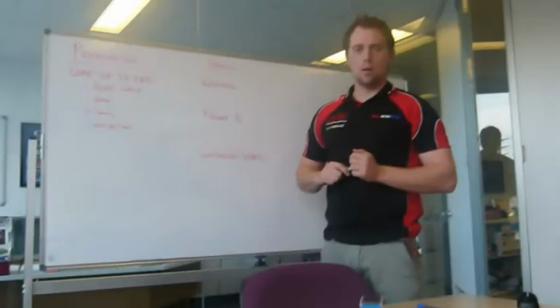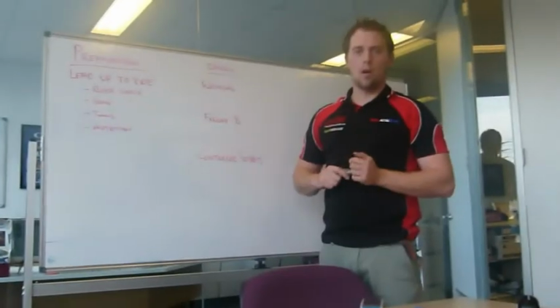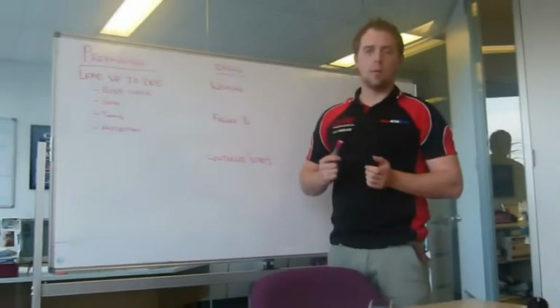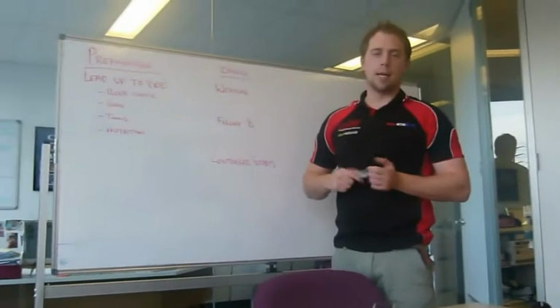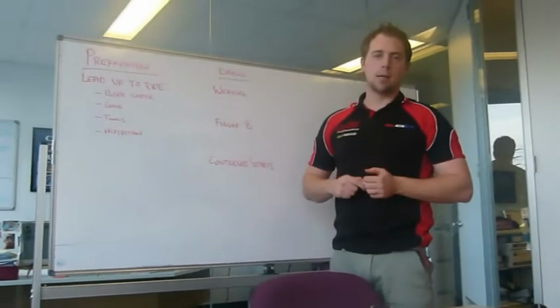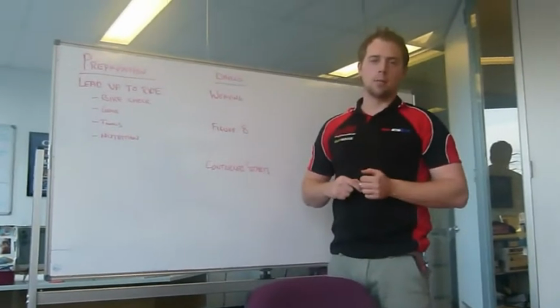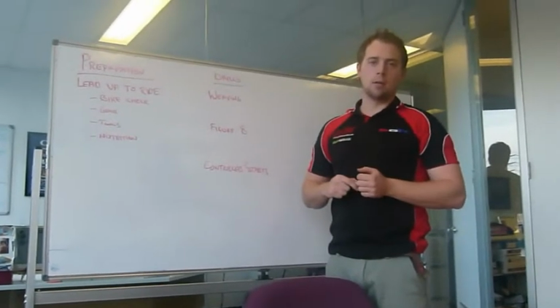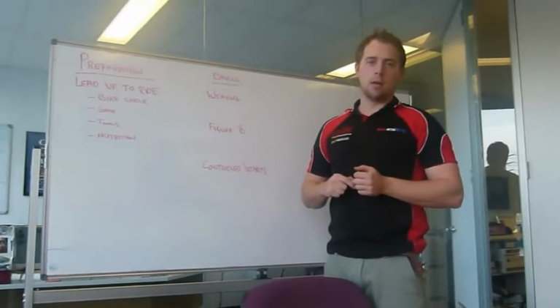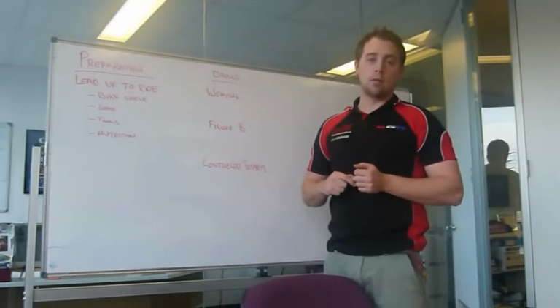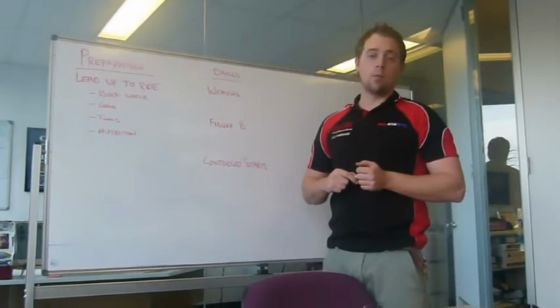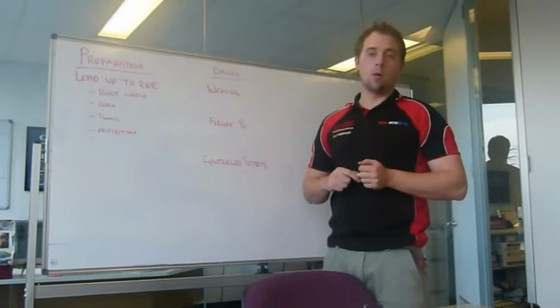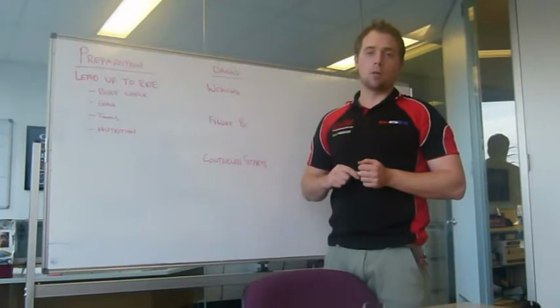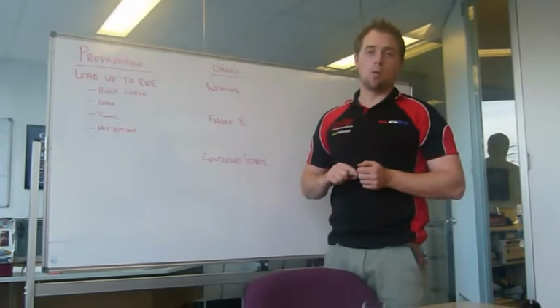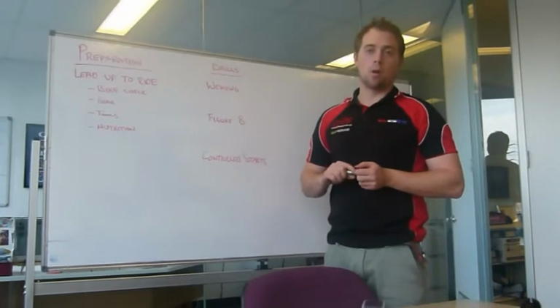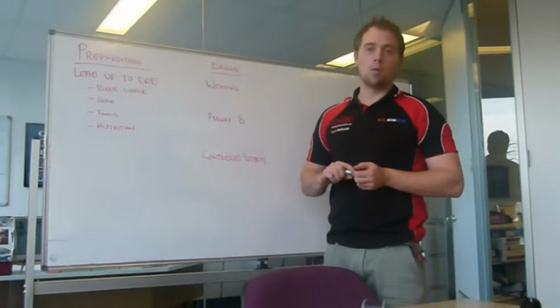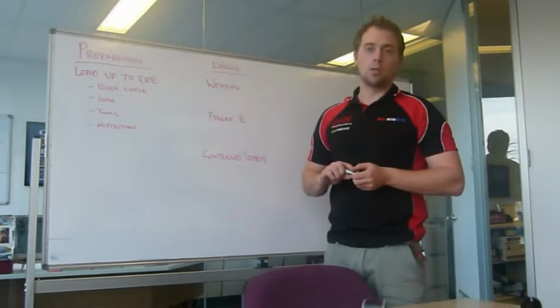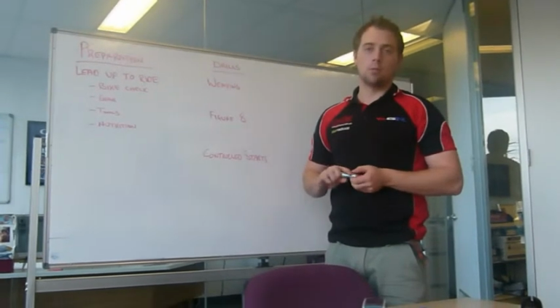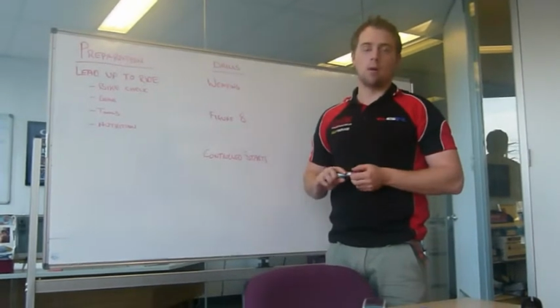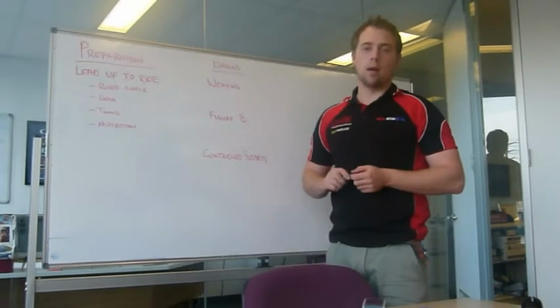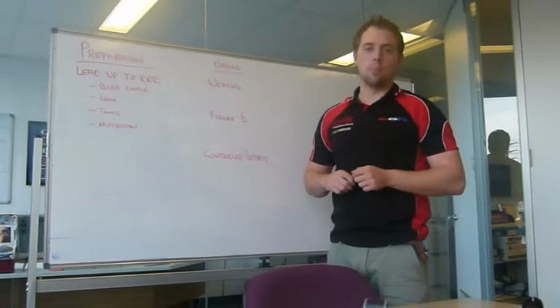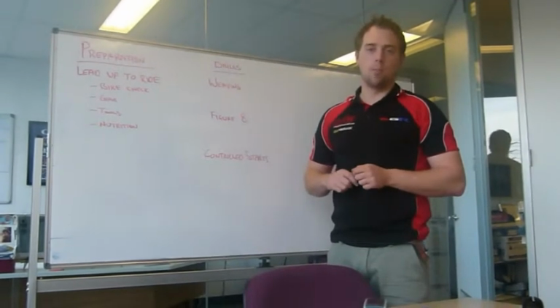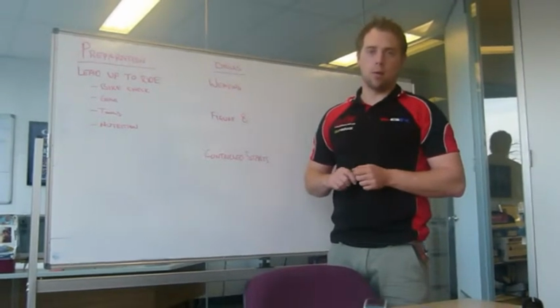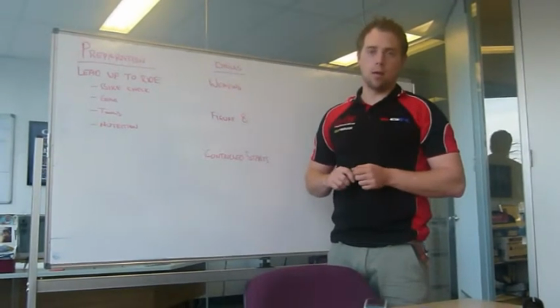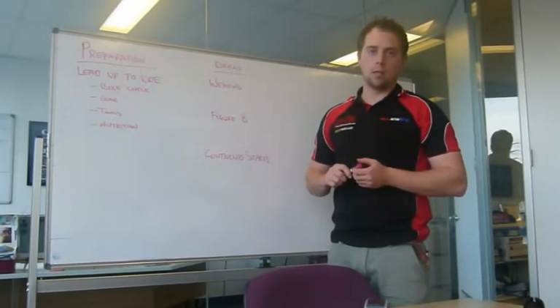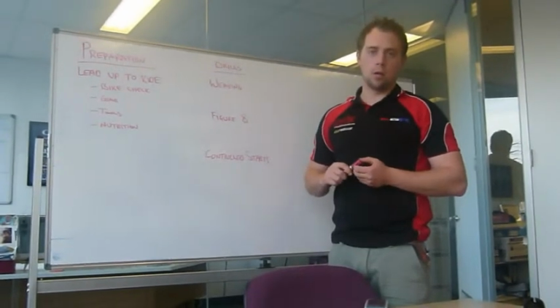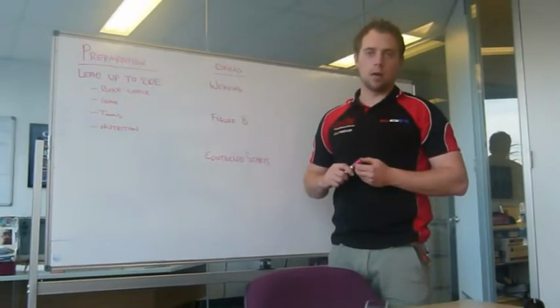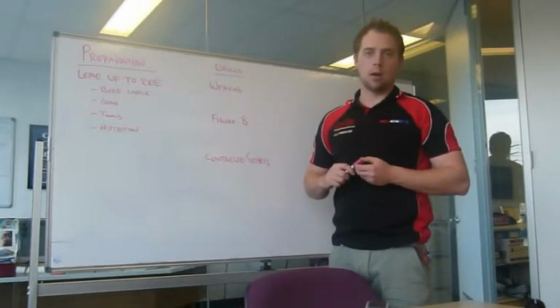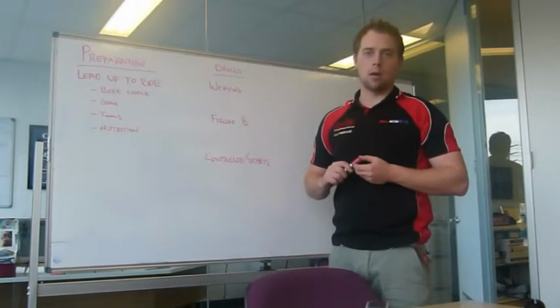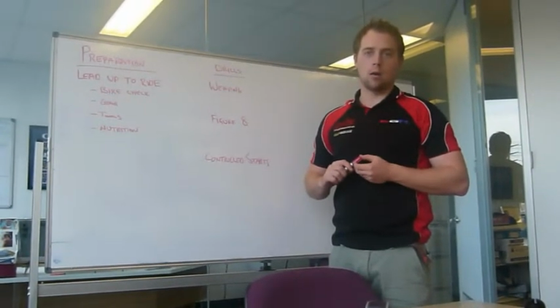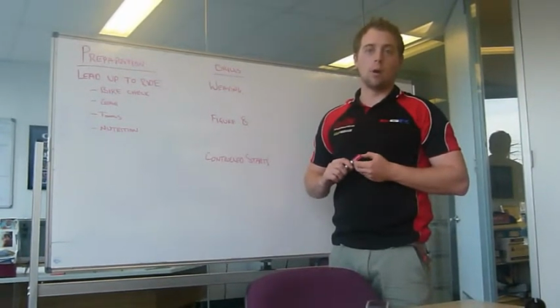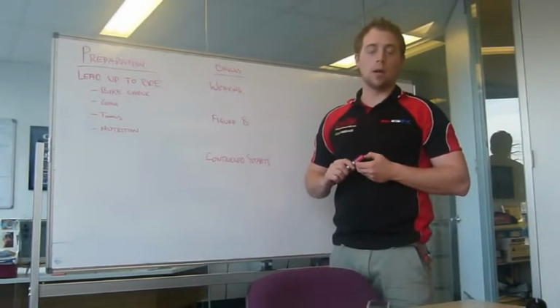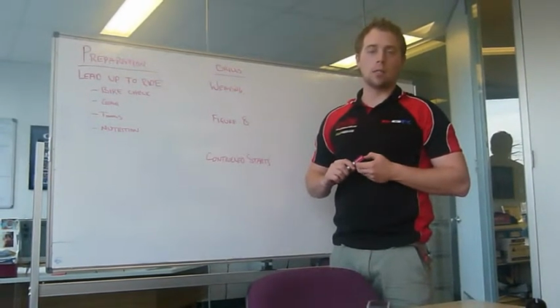Hi, I'm Danny Gibson, Level 1 Motorcycle Coach. My background is in dirt track and road racing.